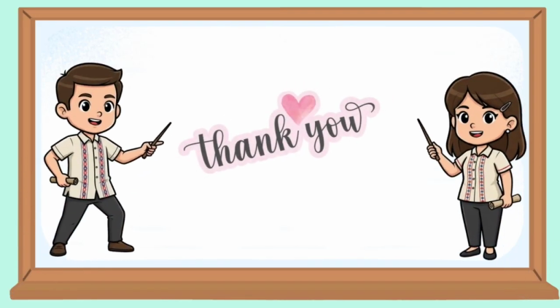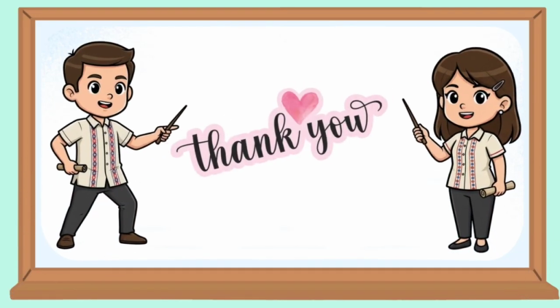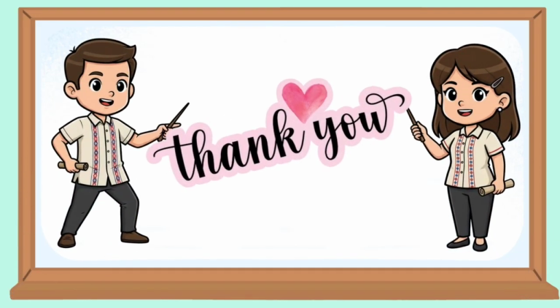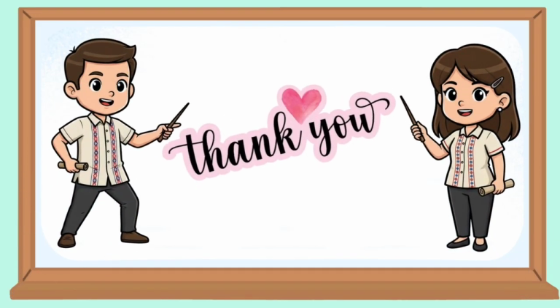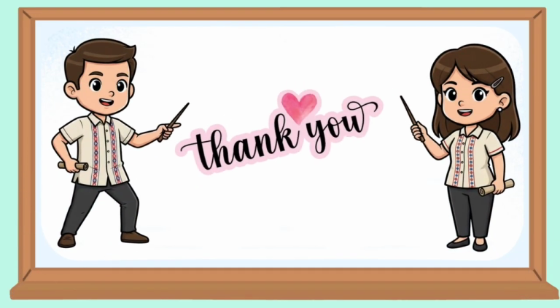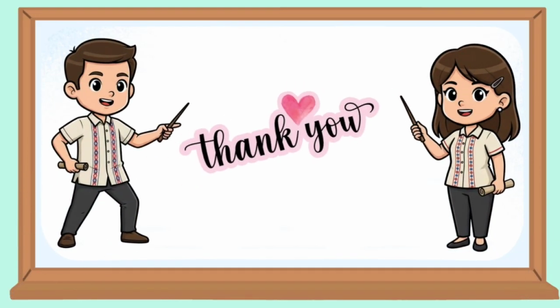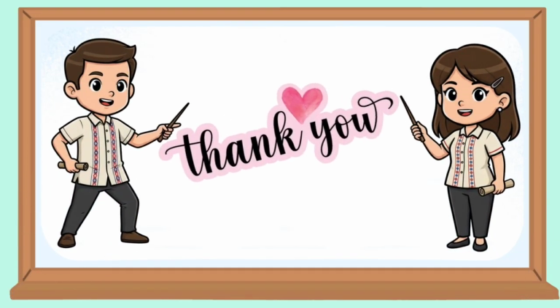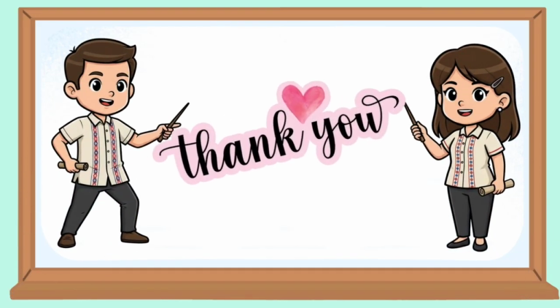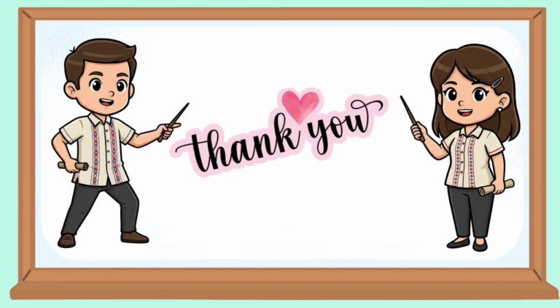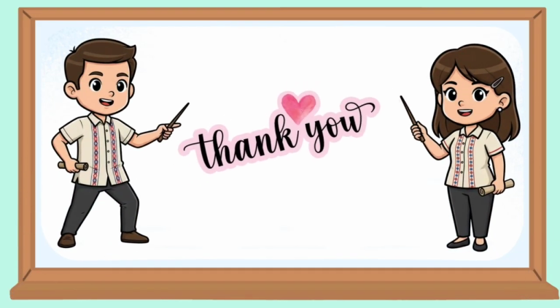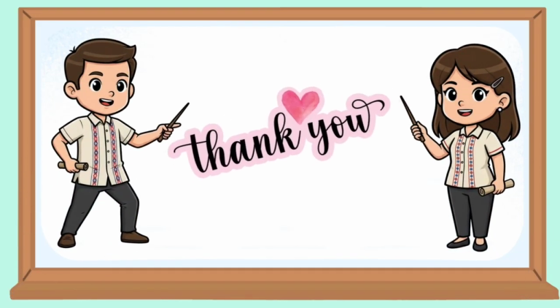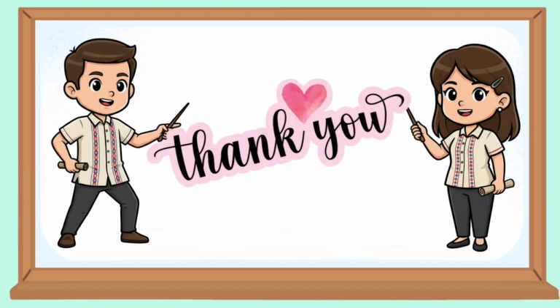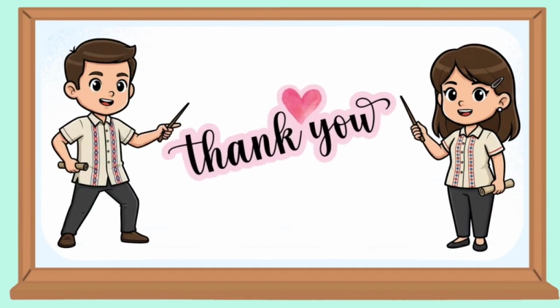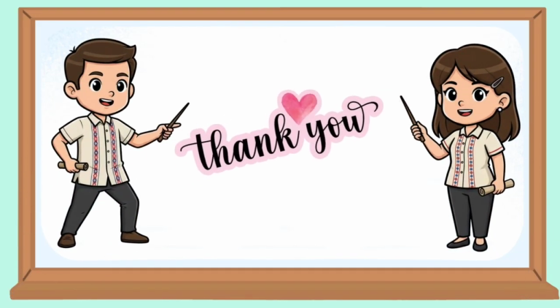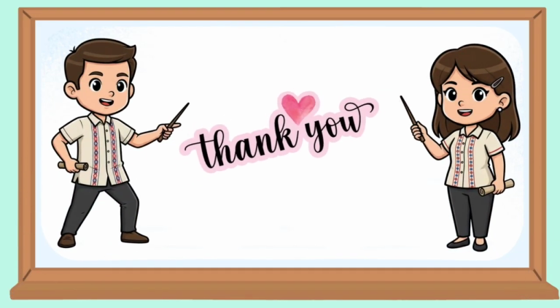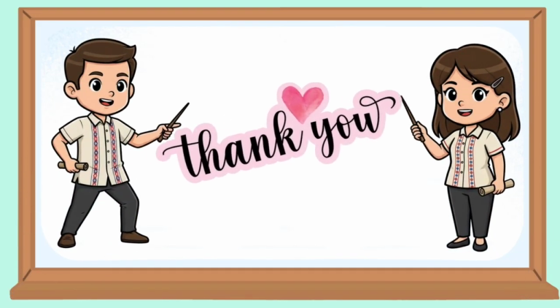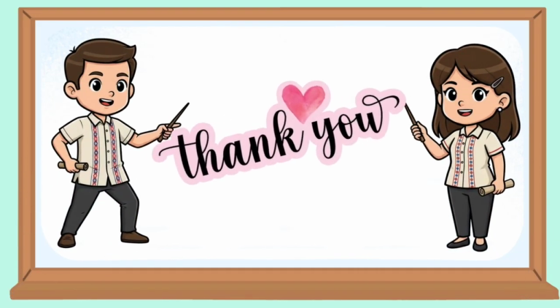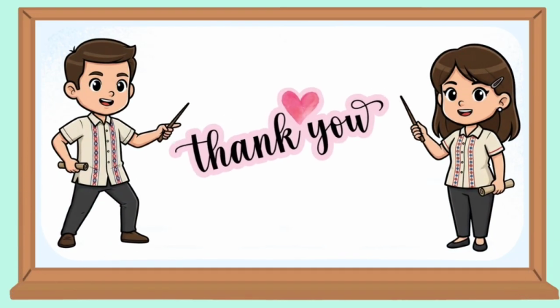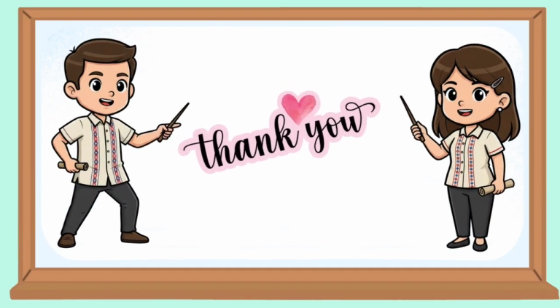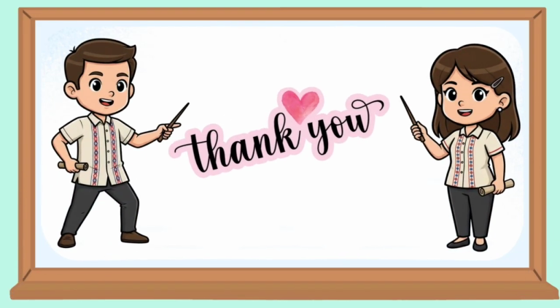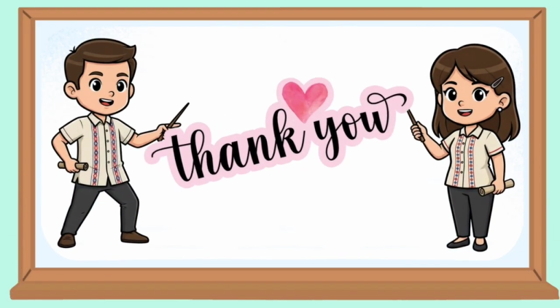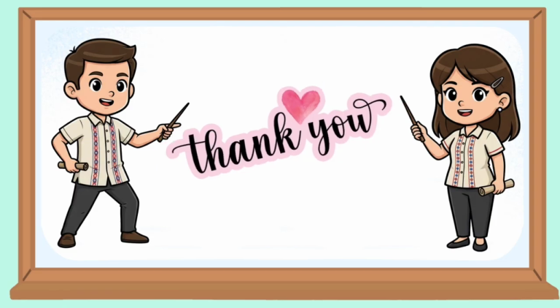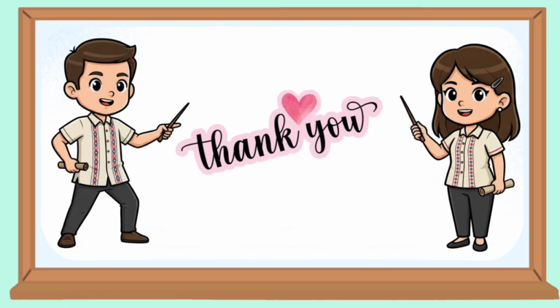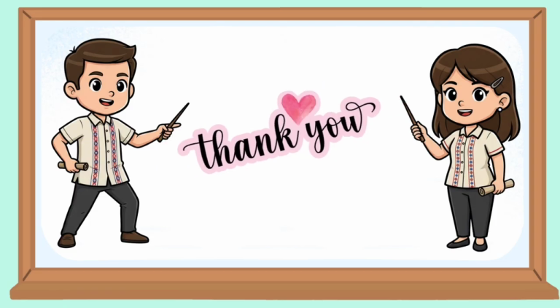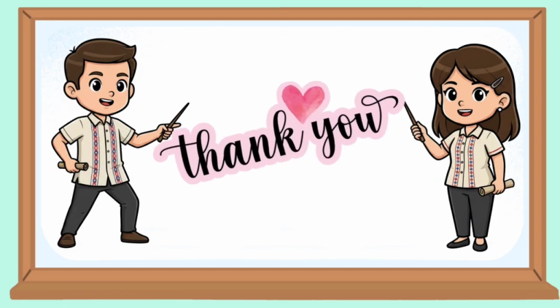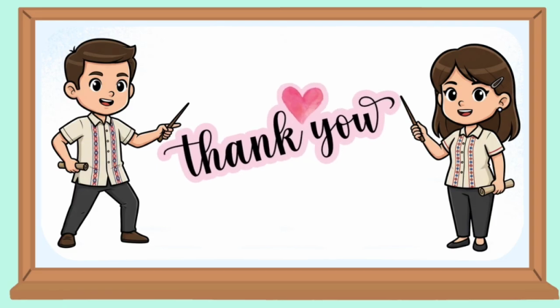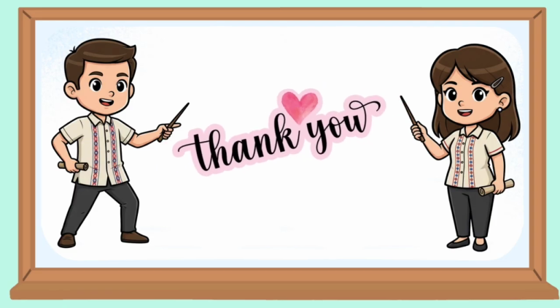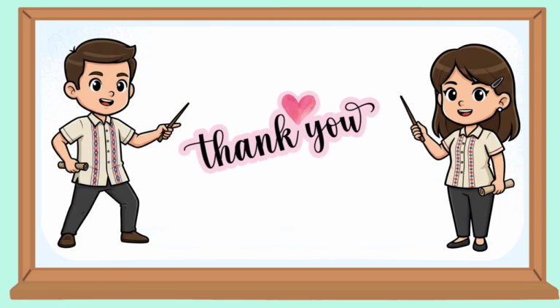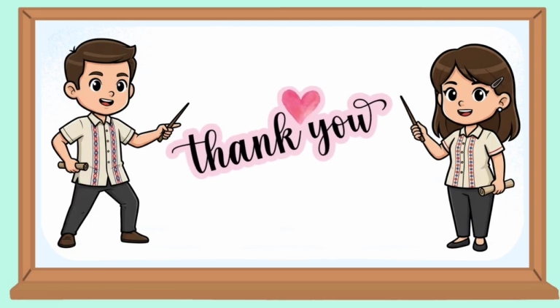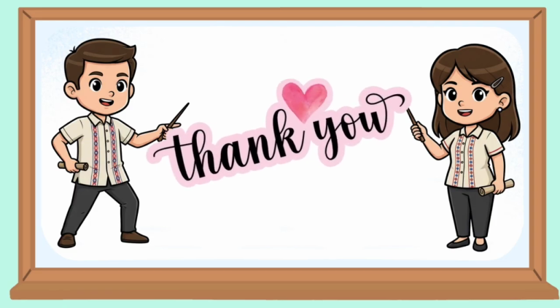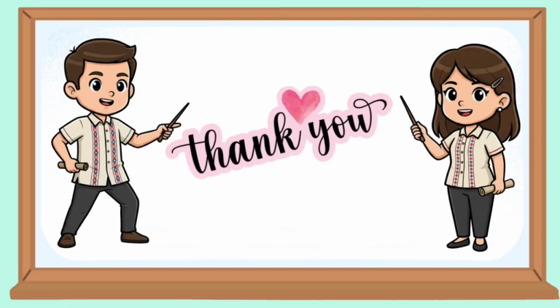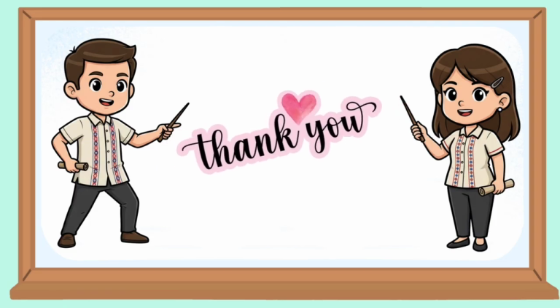Thank you for watching. See our next science lesson. Goodbye.